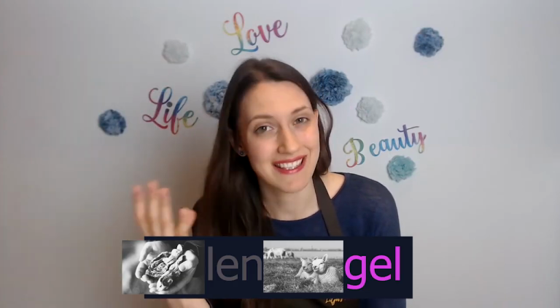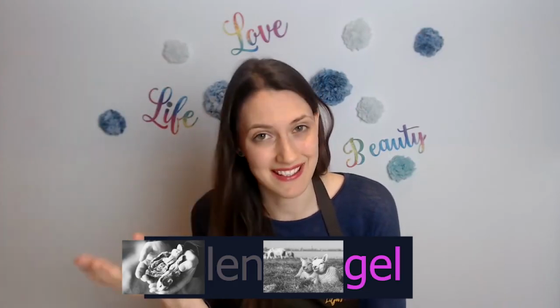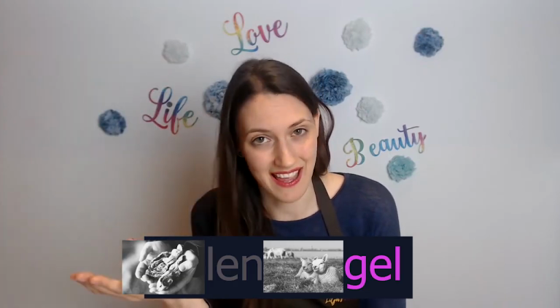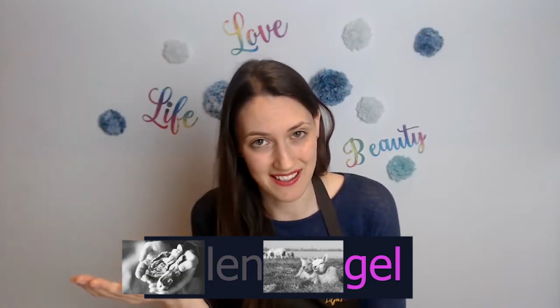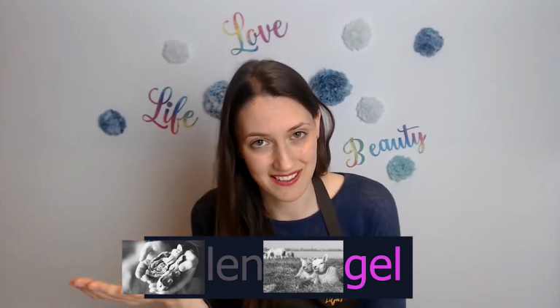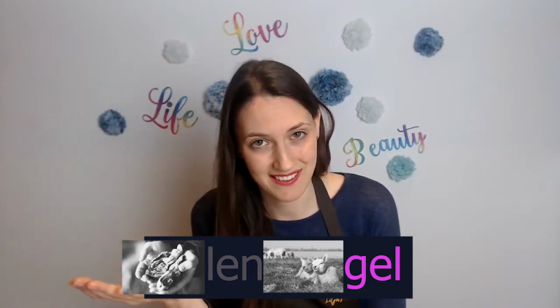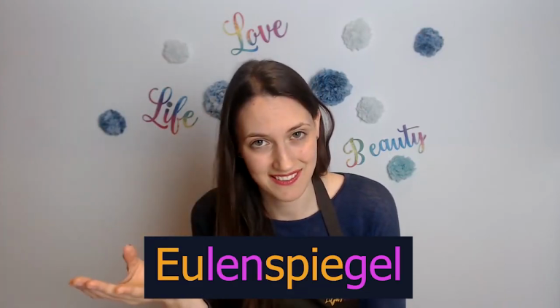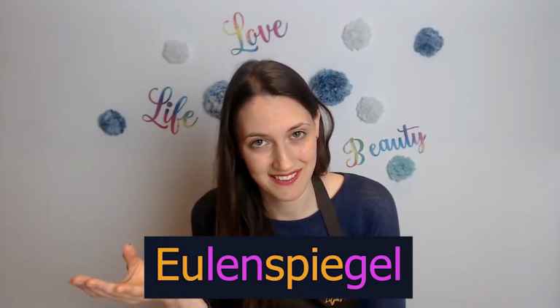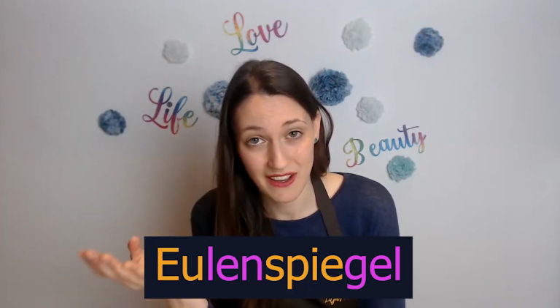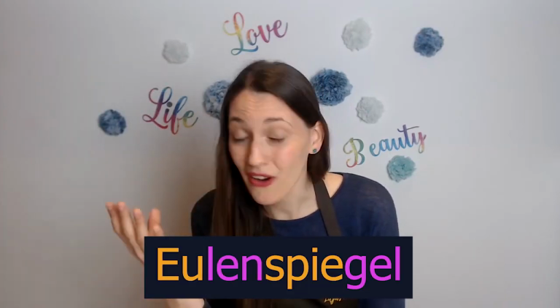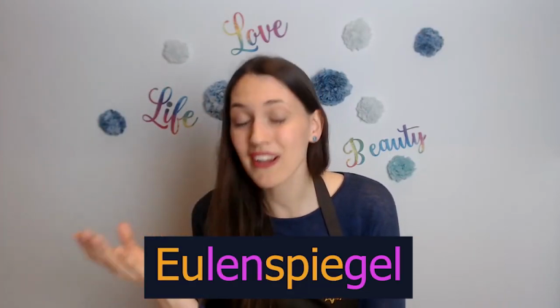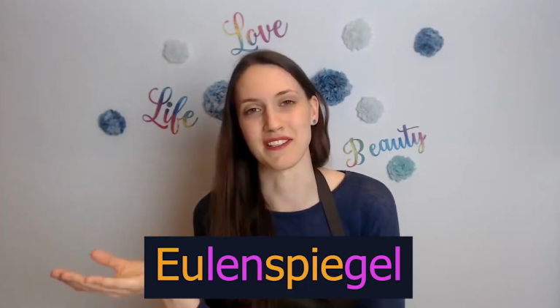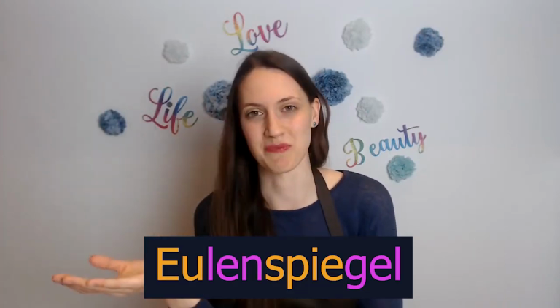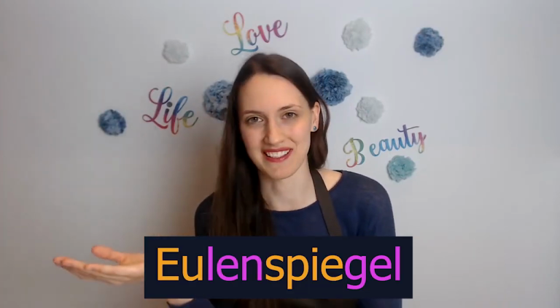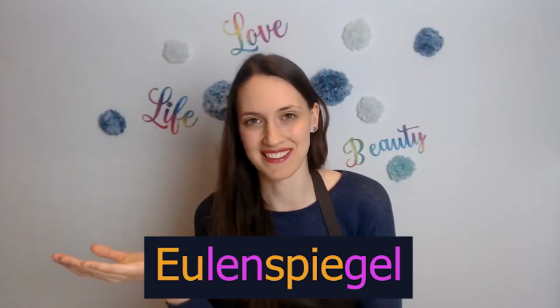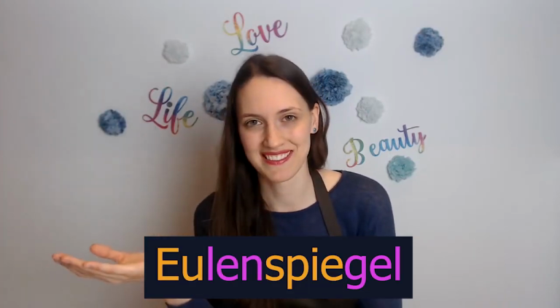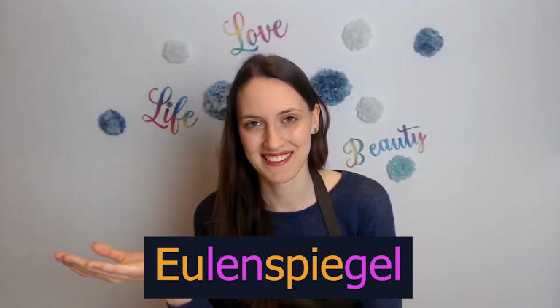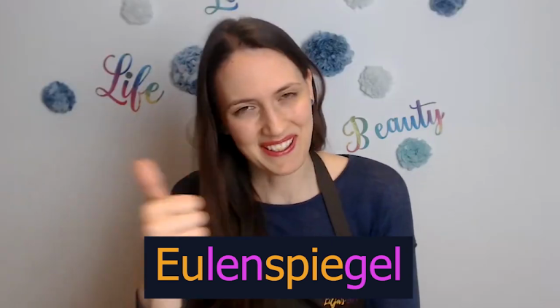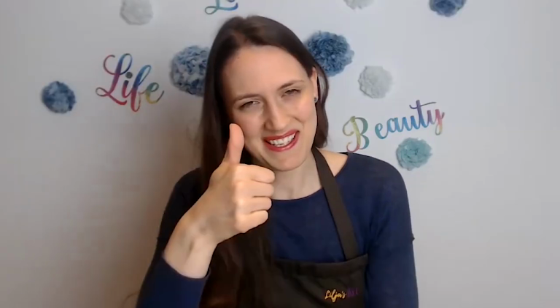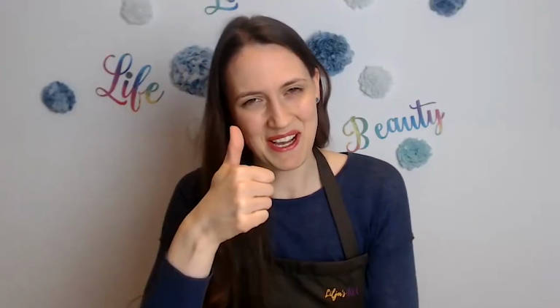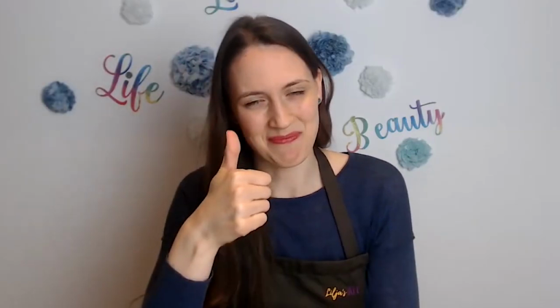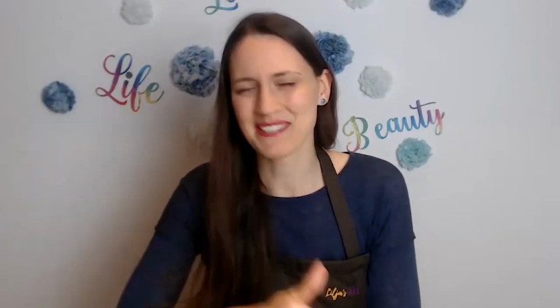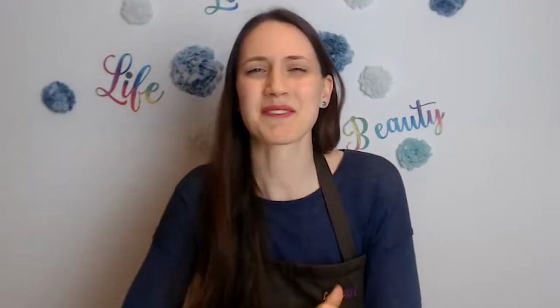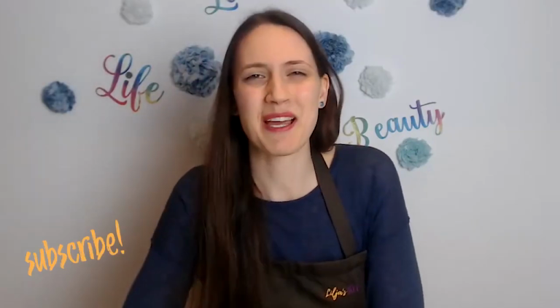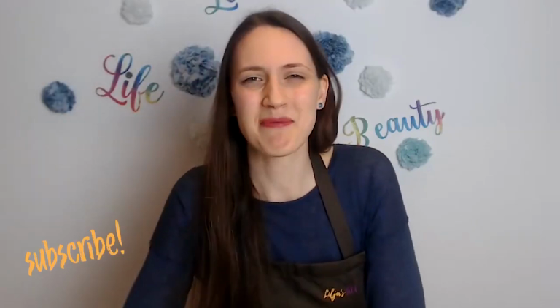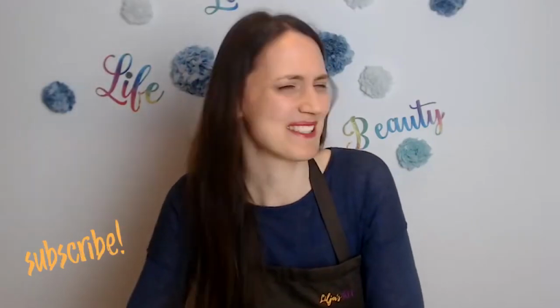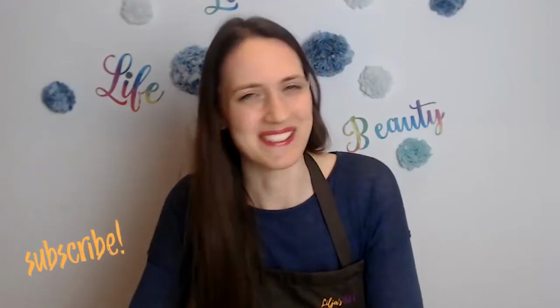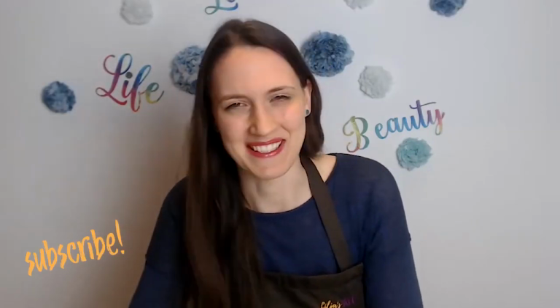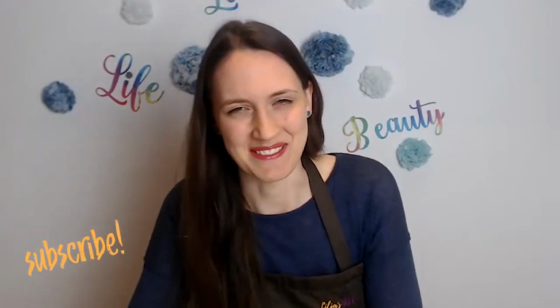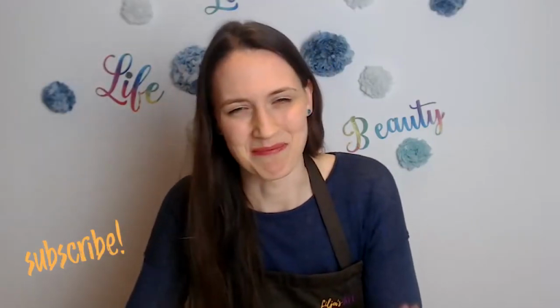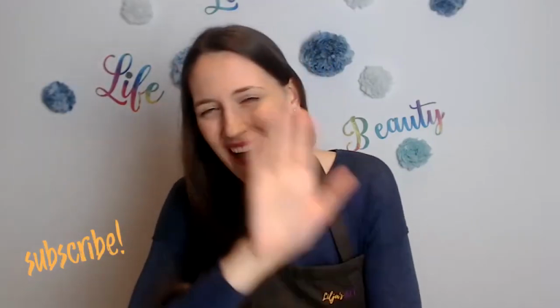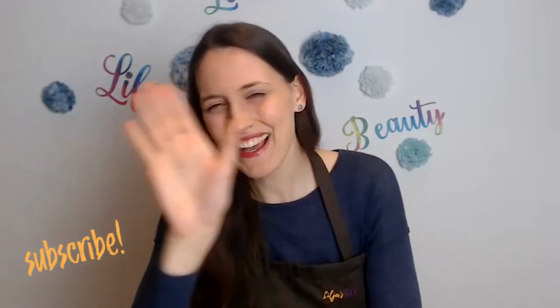Eulenspiegel. Eulenspiegel. Good job! Now subscribe and see you again soon. Bye!